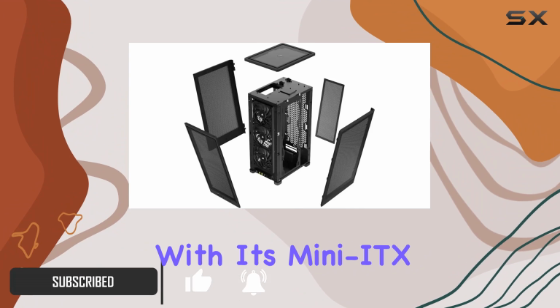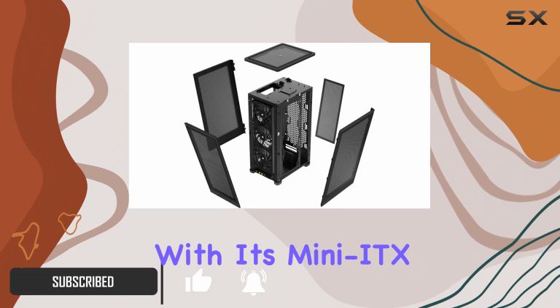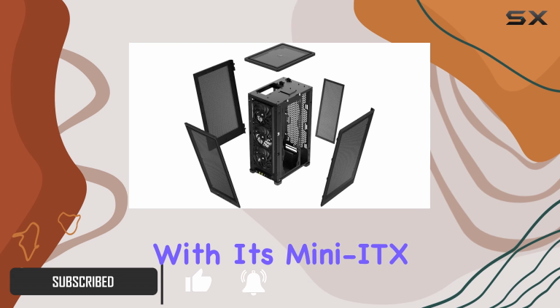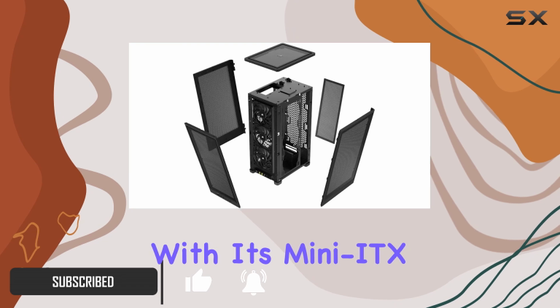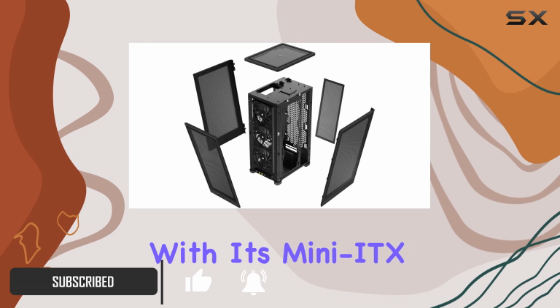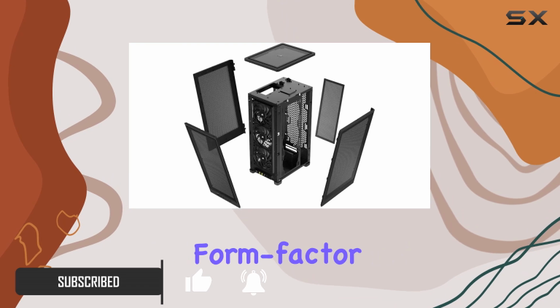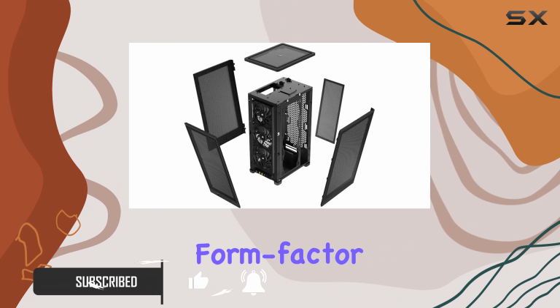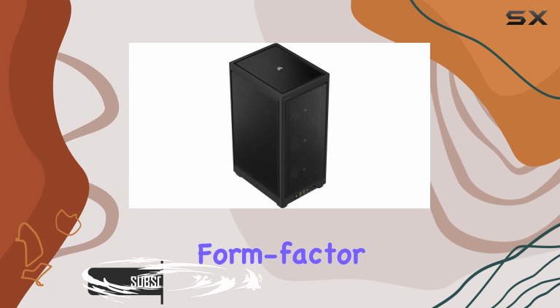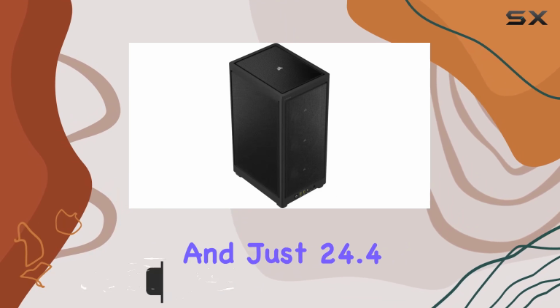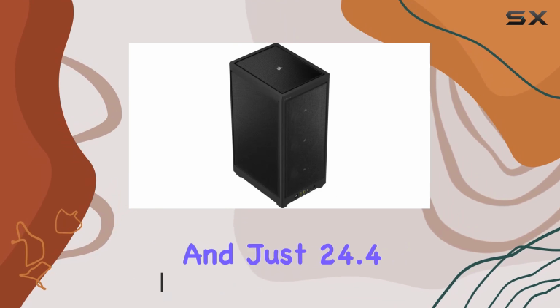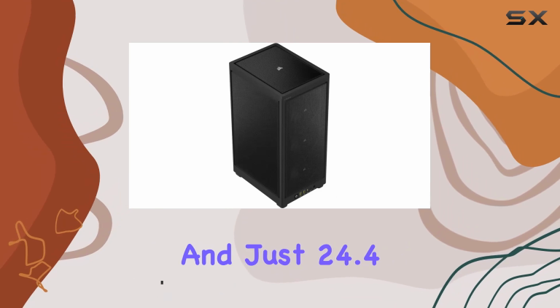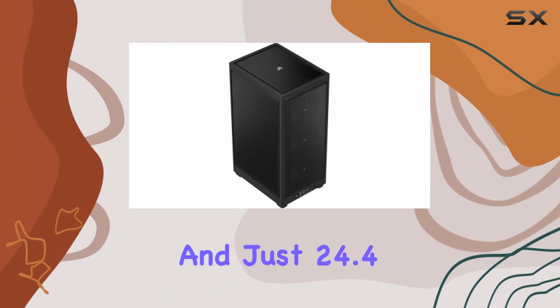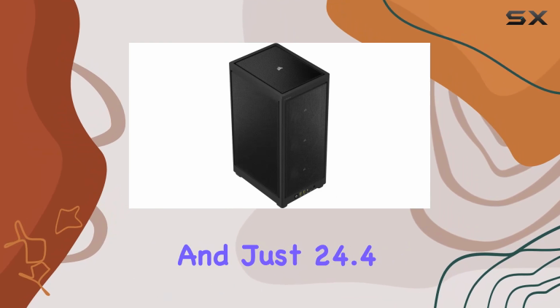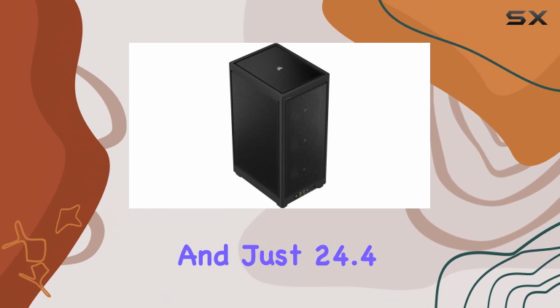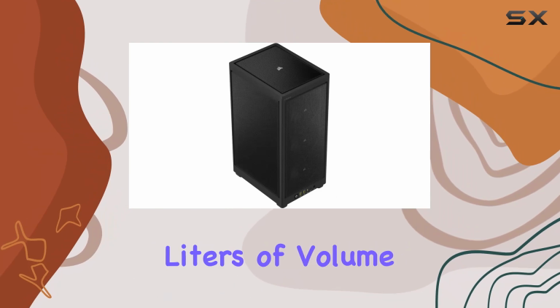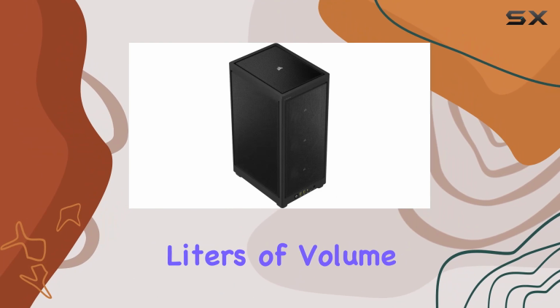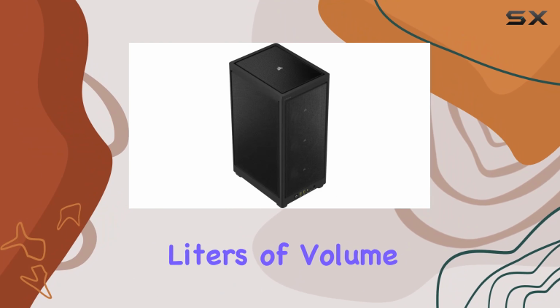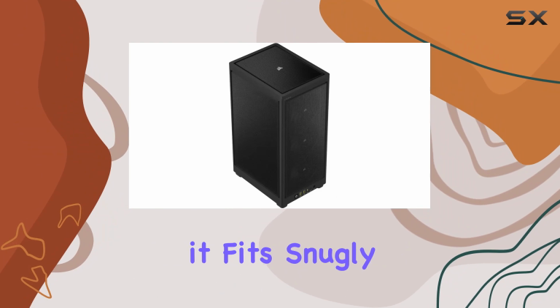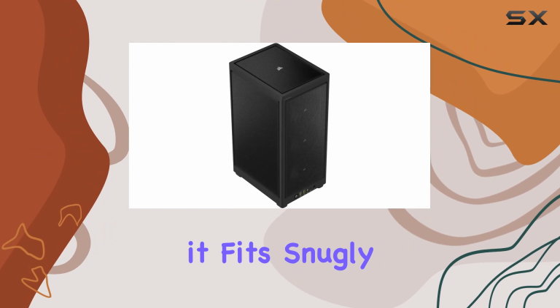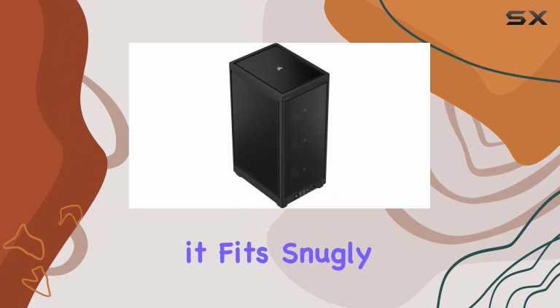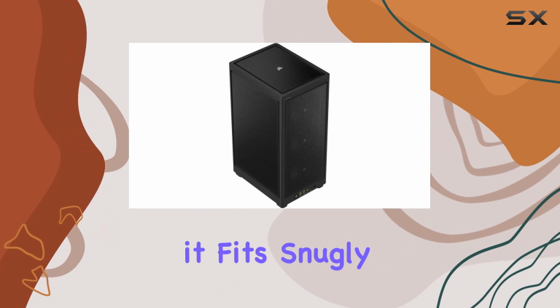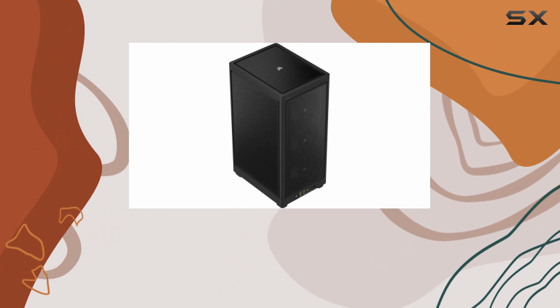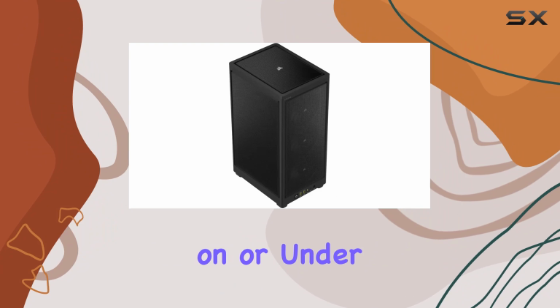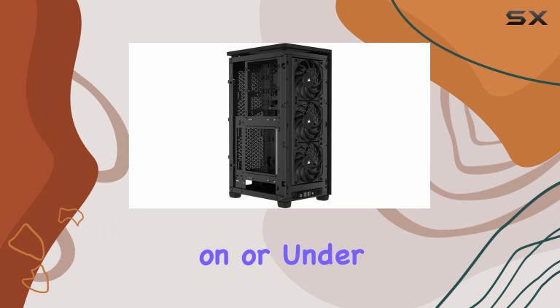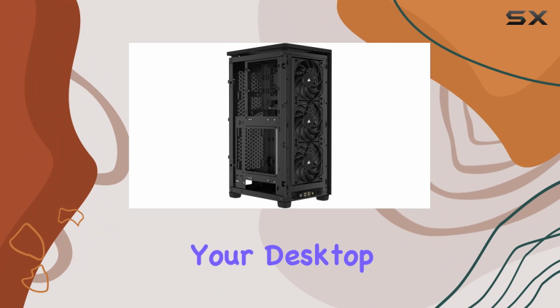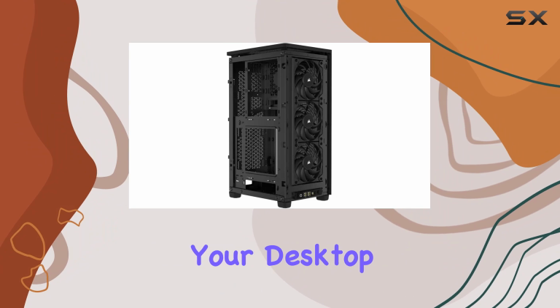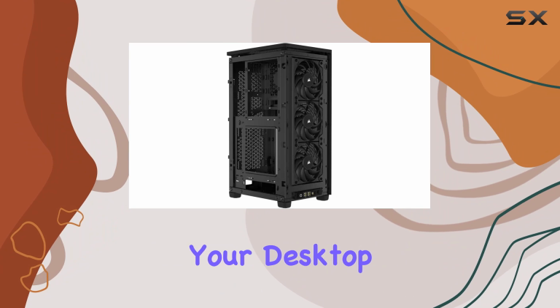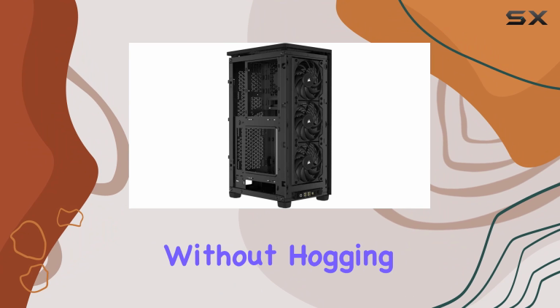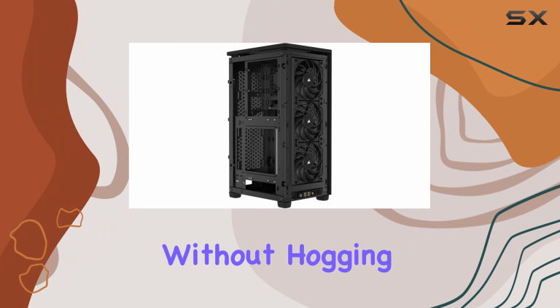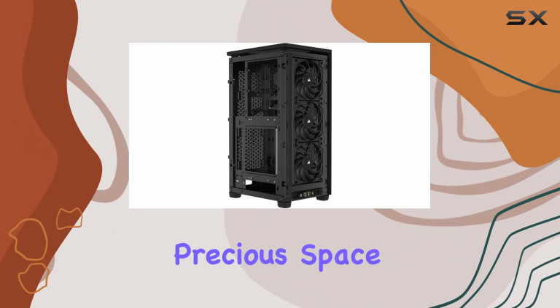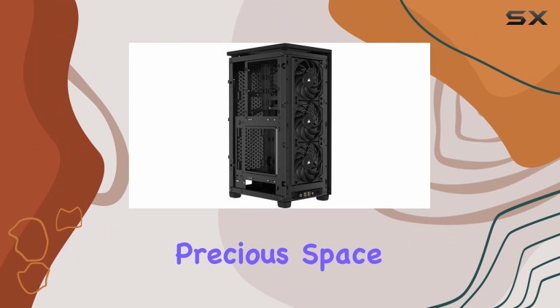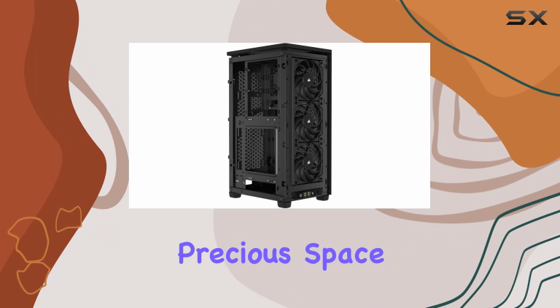With its mini-ITX form-factor and just 24.4 liters of volume, it fits snugly on or under your desktop without hogging precious space.